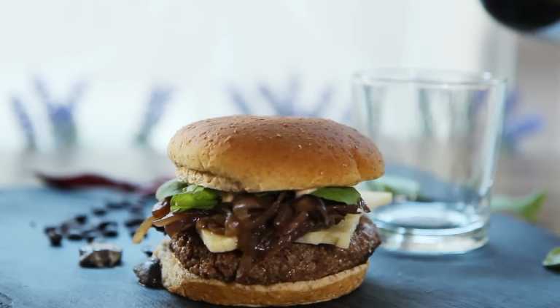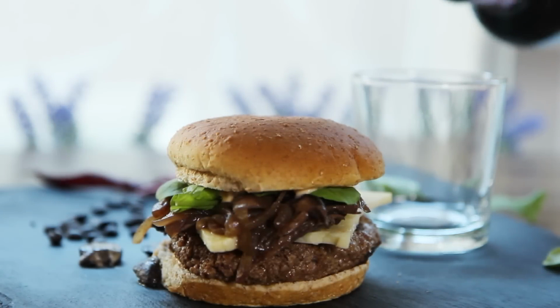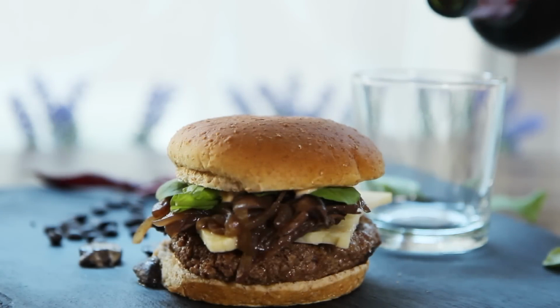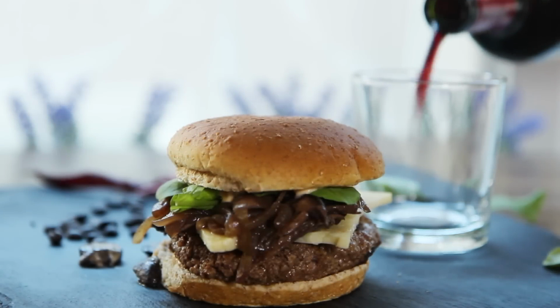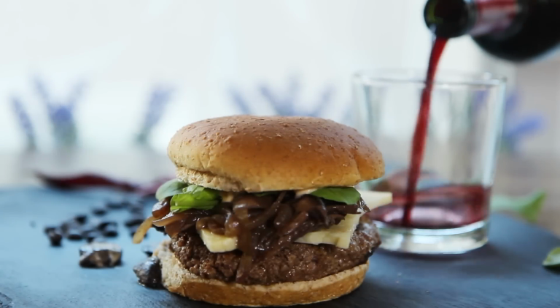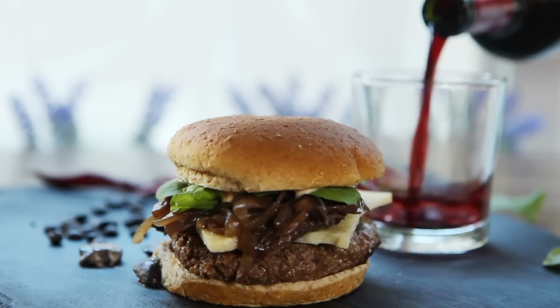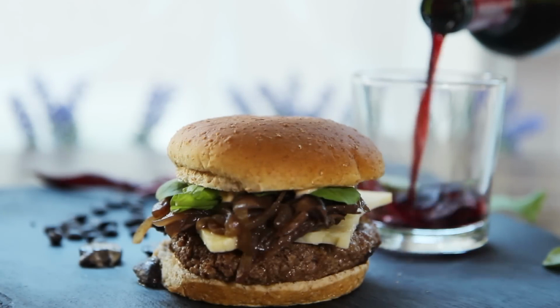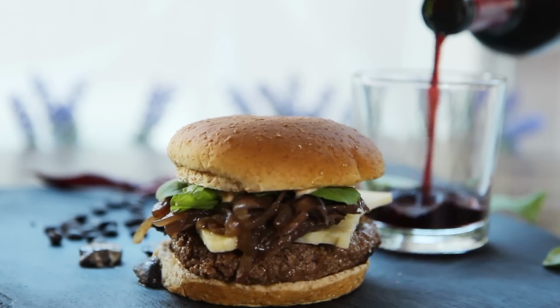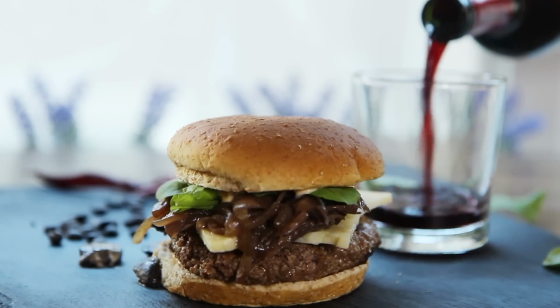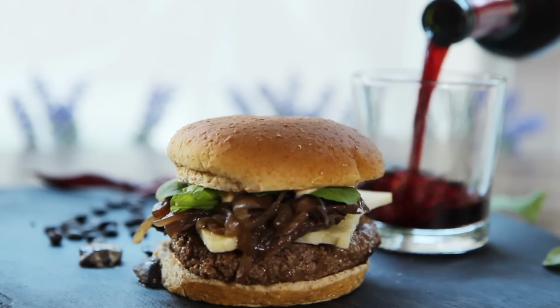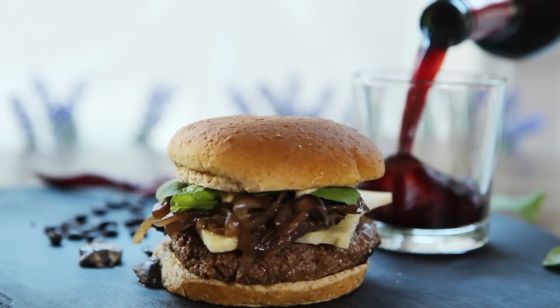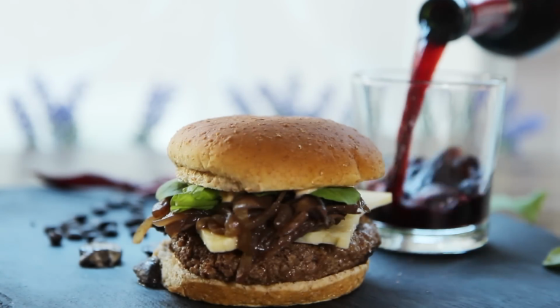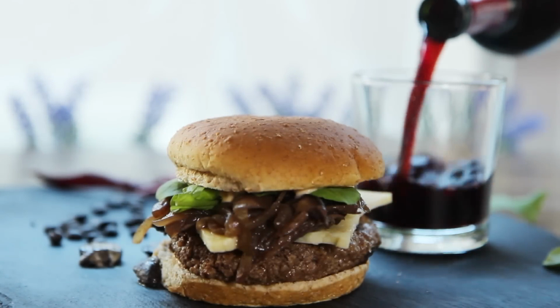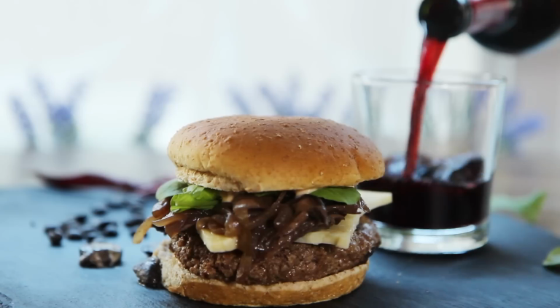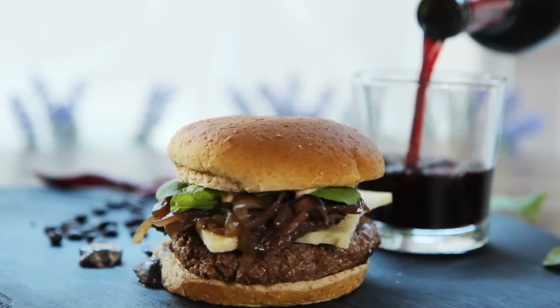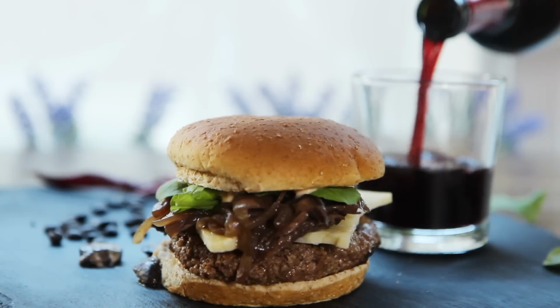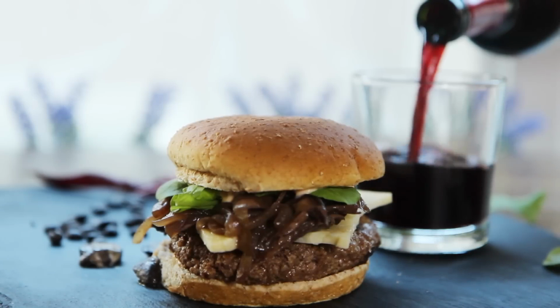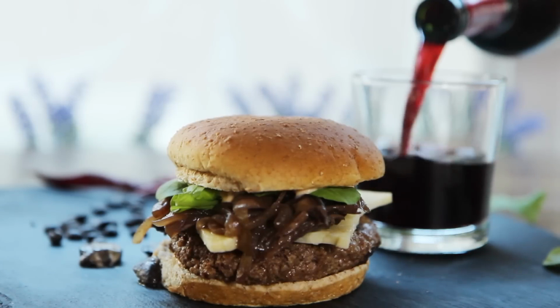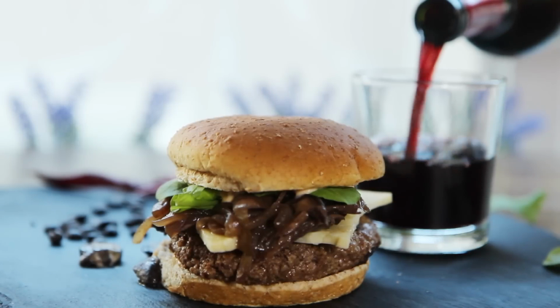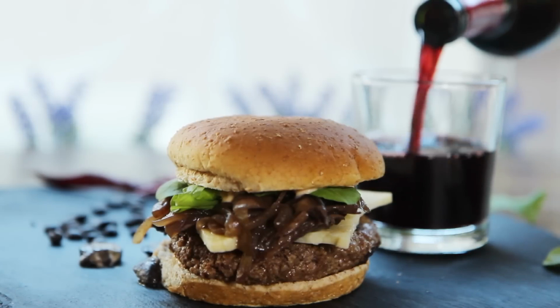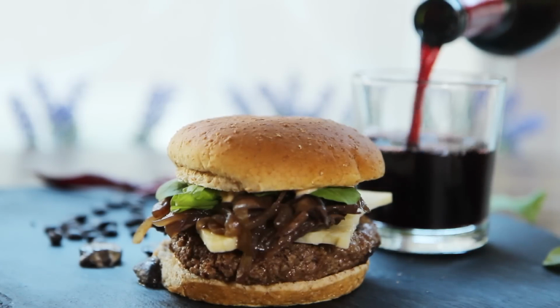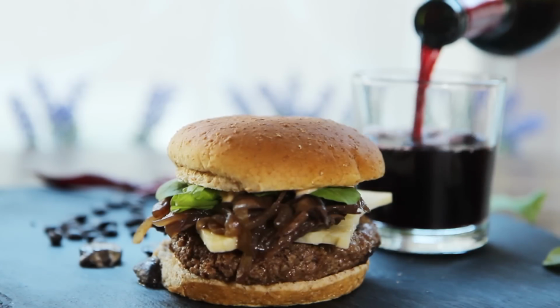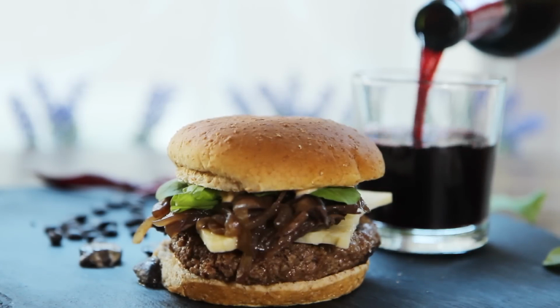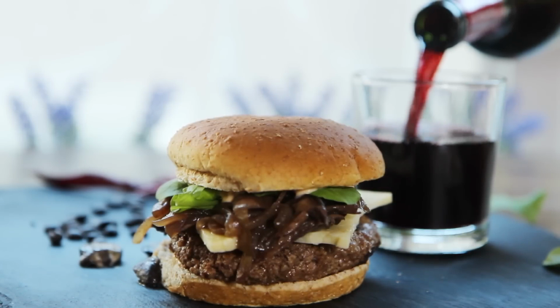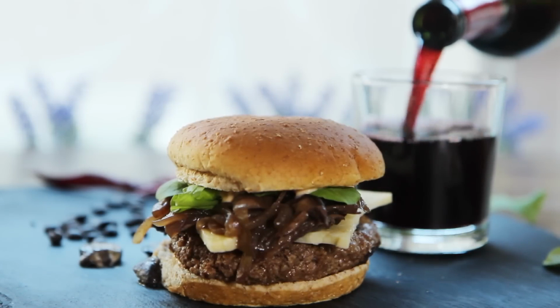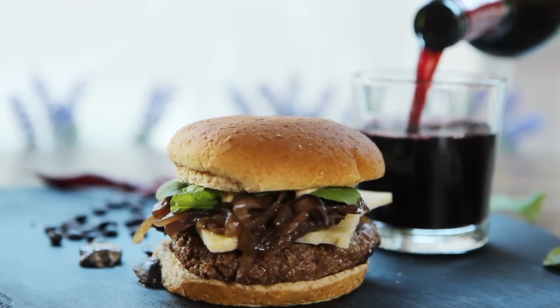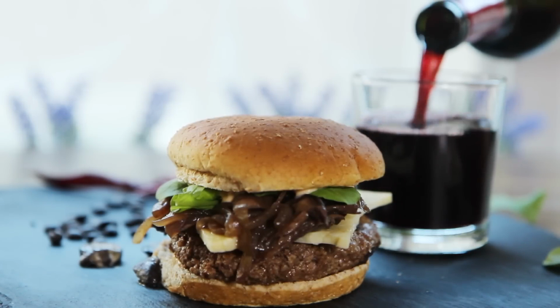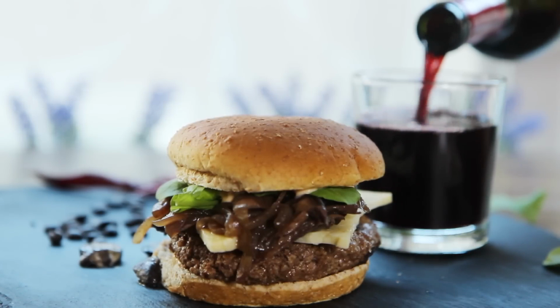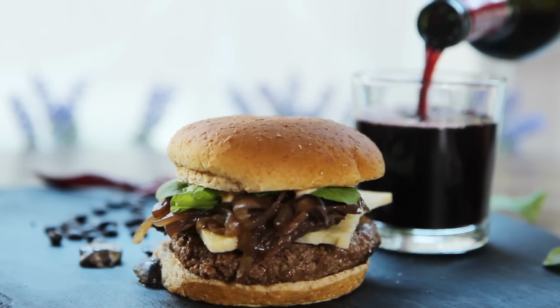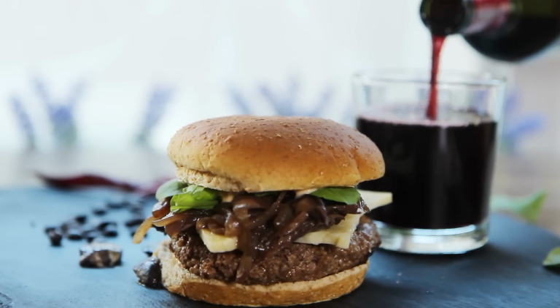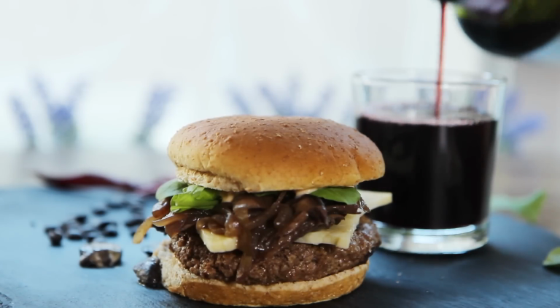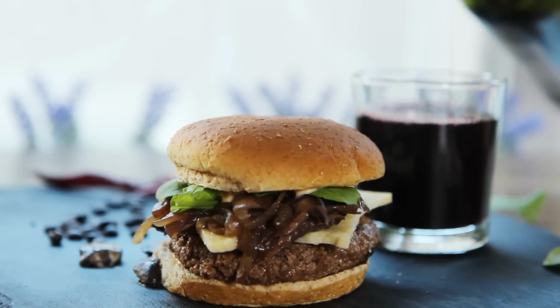Espresso and wine in your burger? These are just a few special ingredients that make these Seahawk burgers stand out.